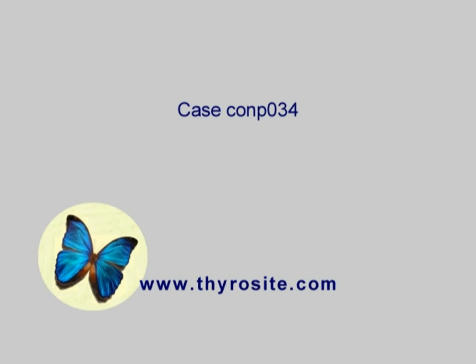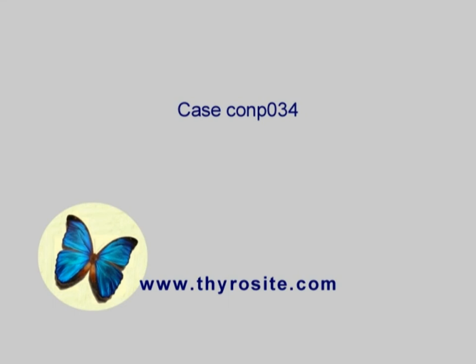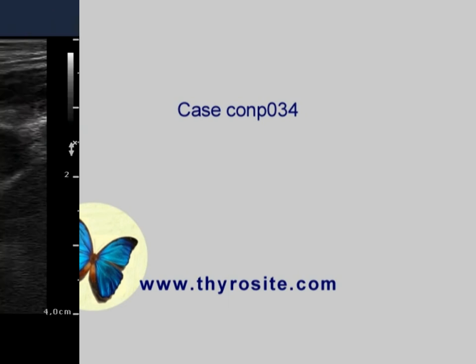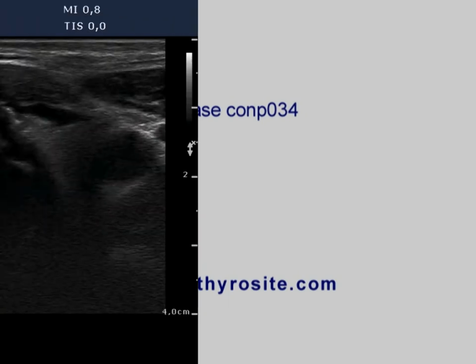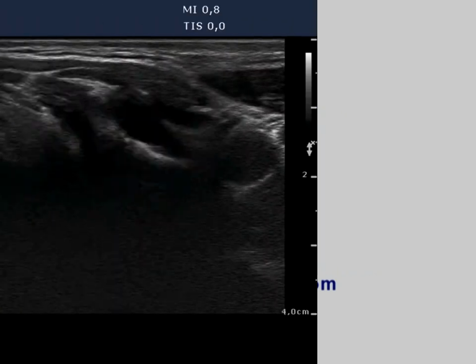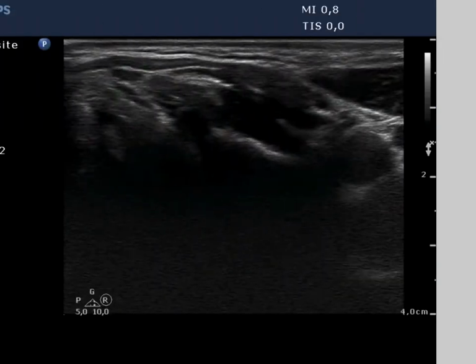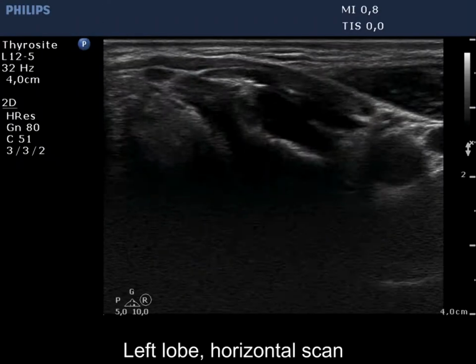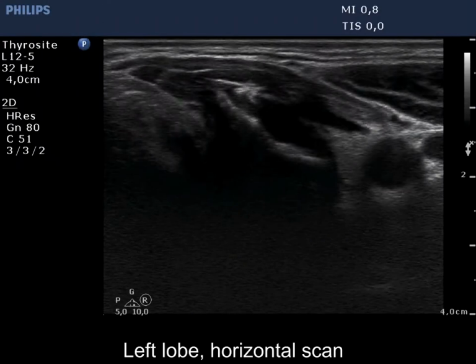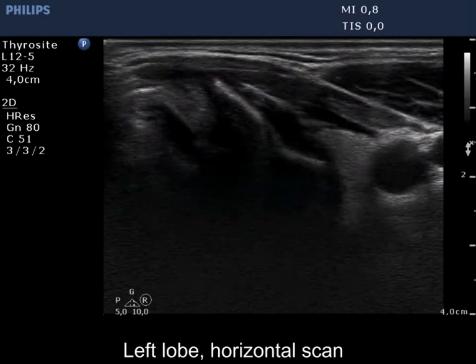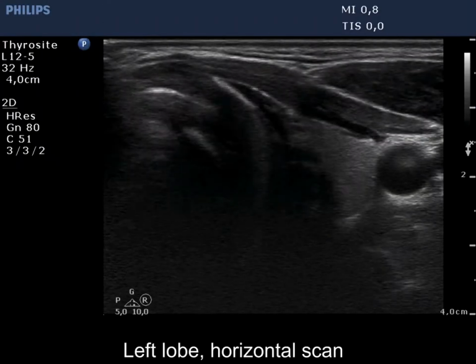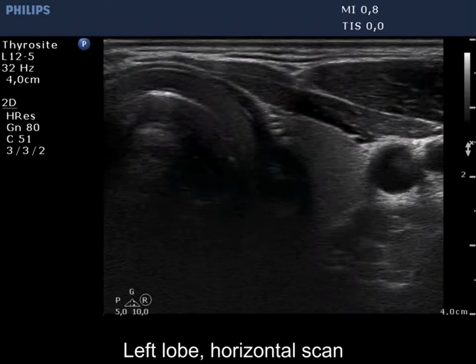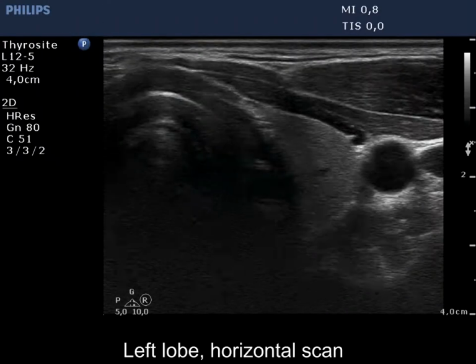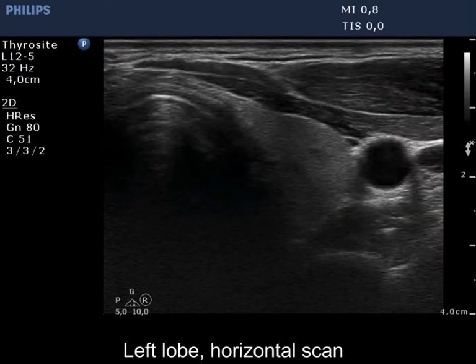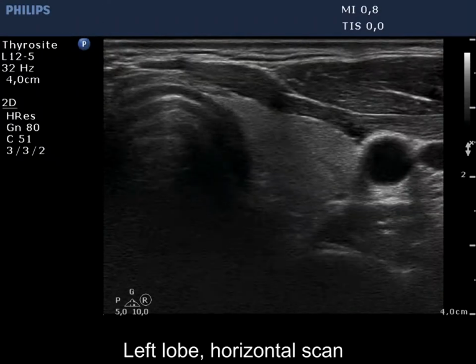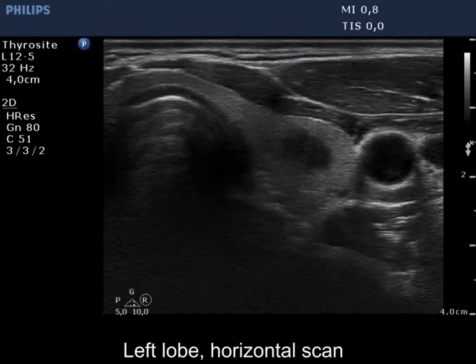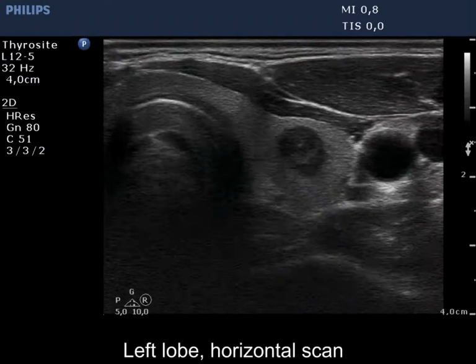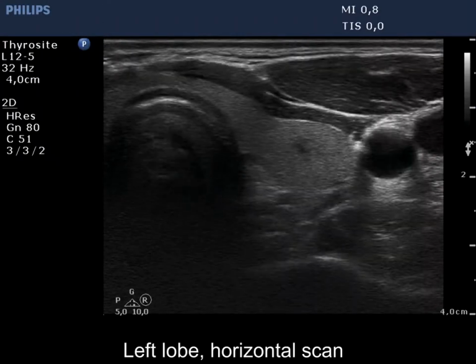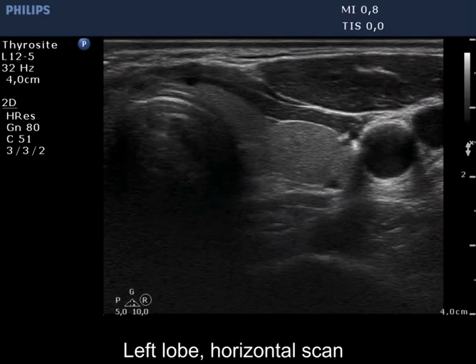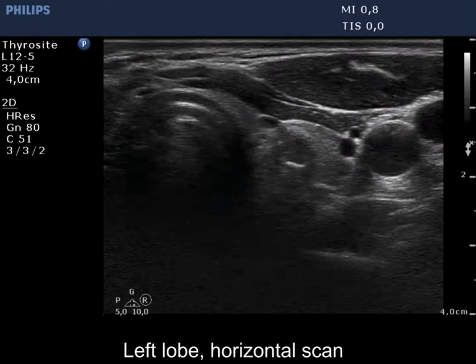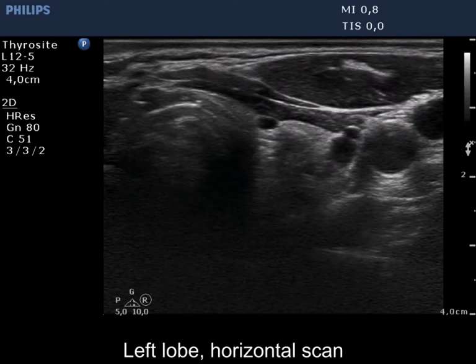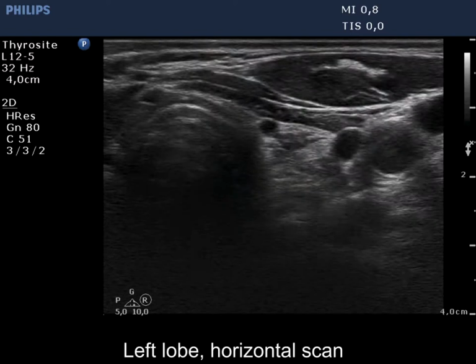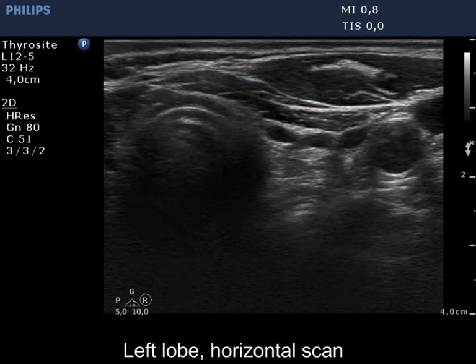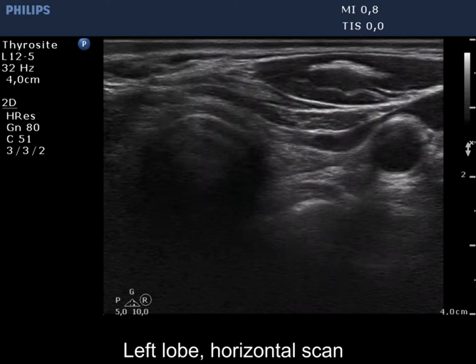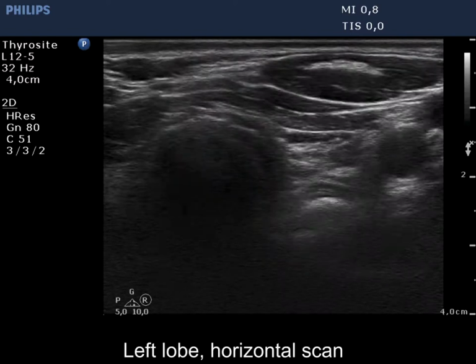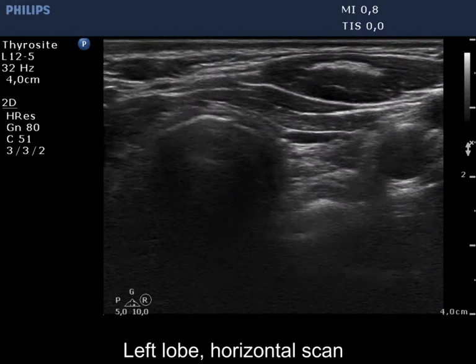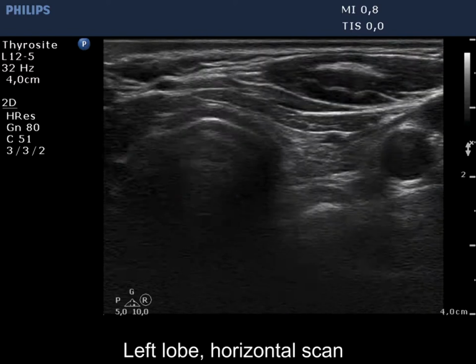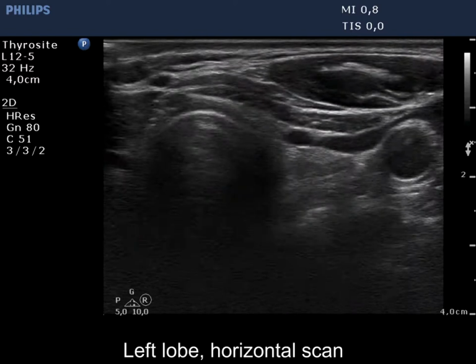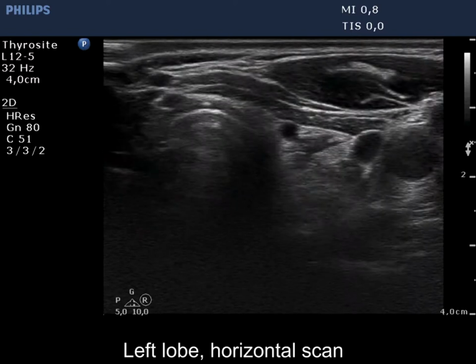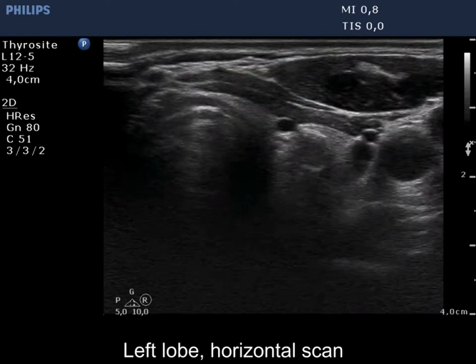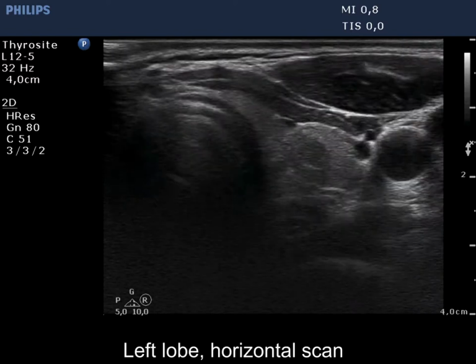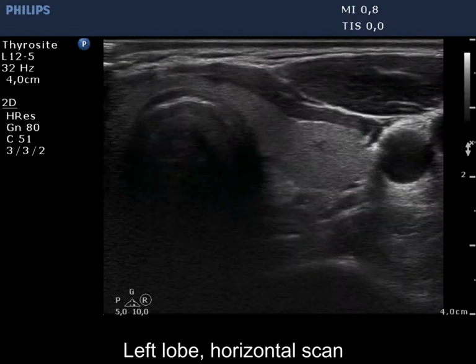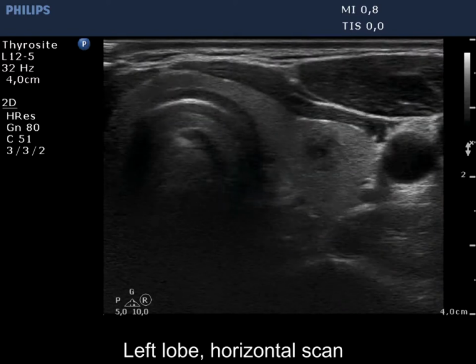There are two nodules in the left lobe: a hypoechoic one in the middle, and a nodule presenting macrocalcification in the lower third.